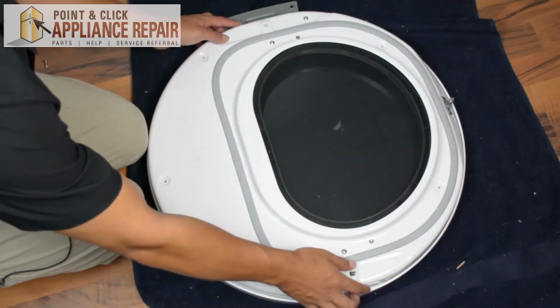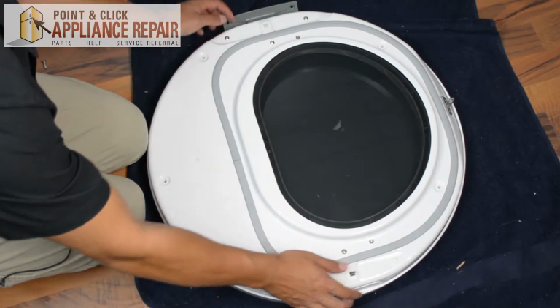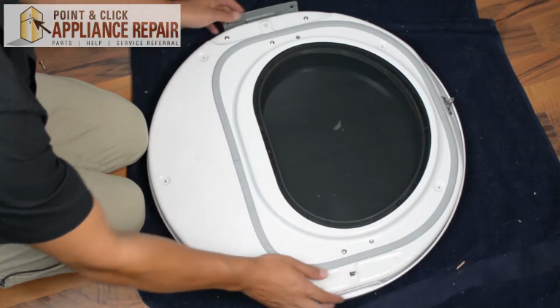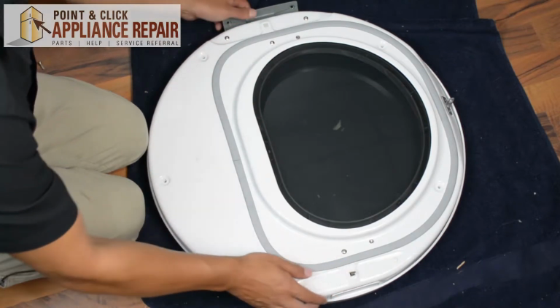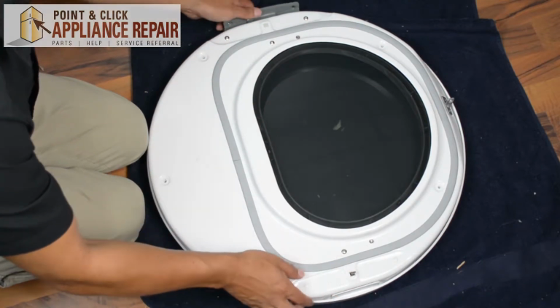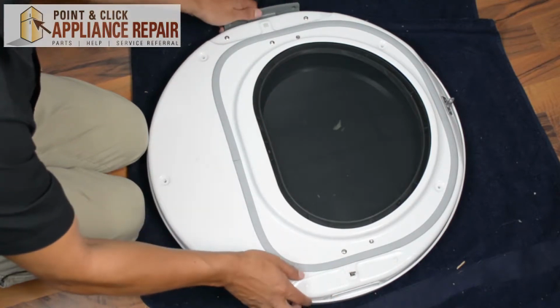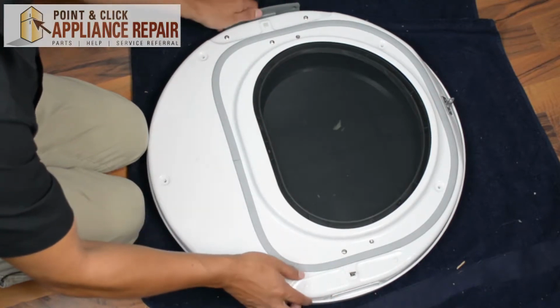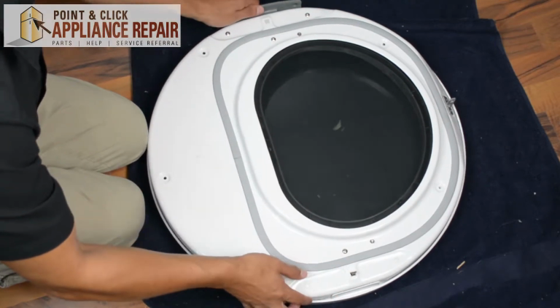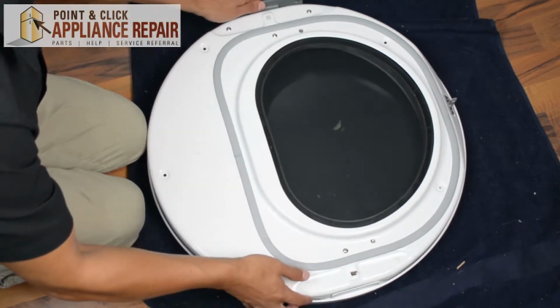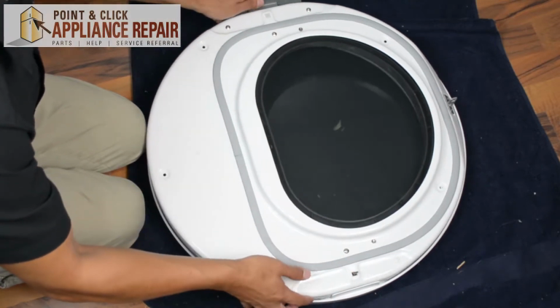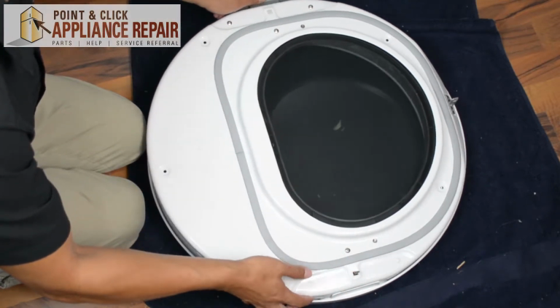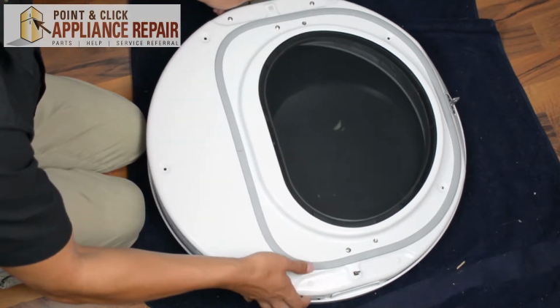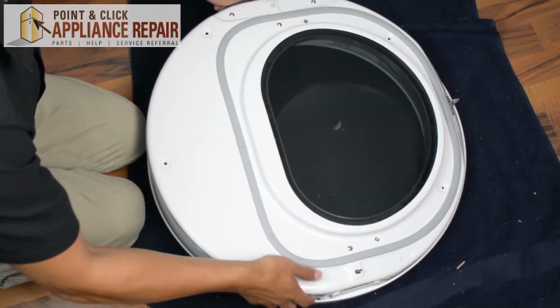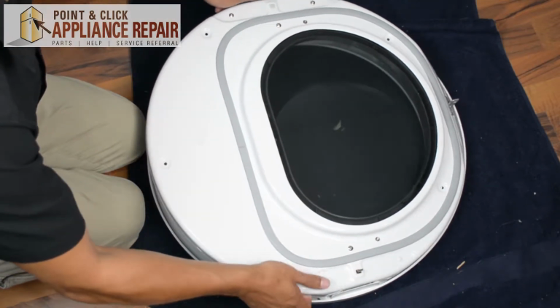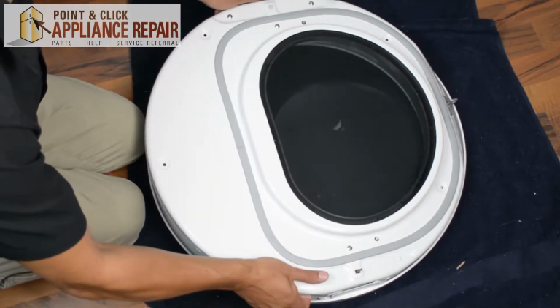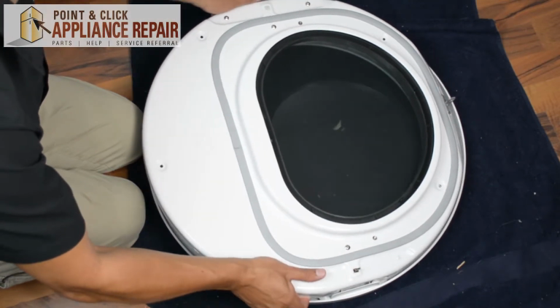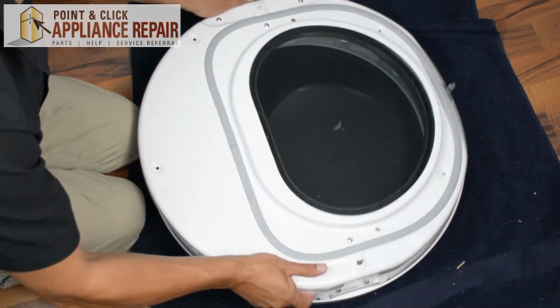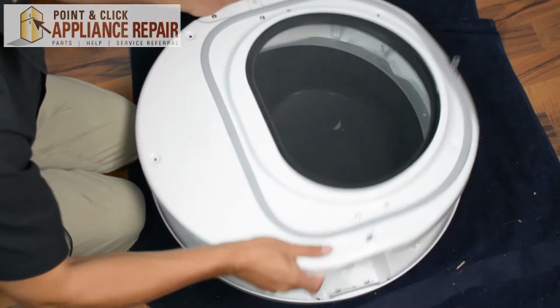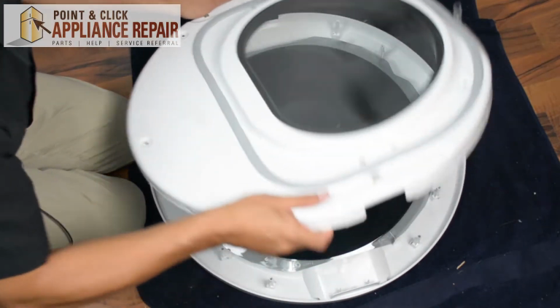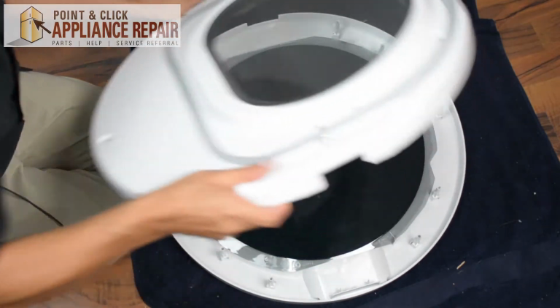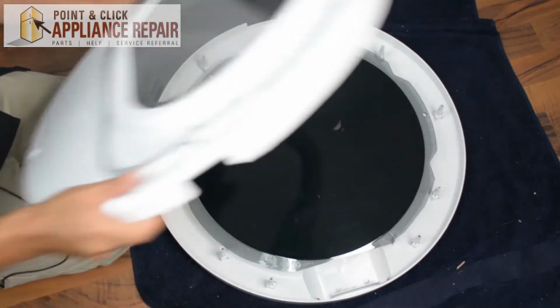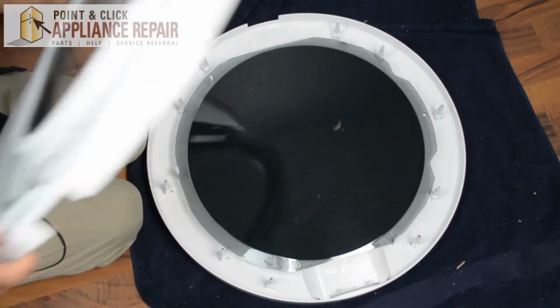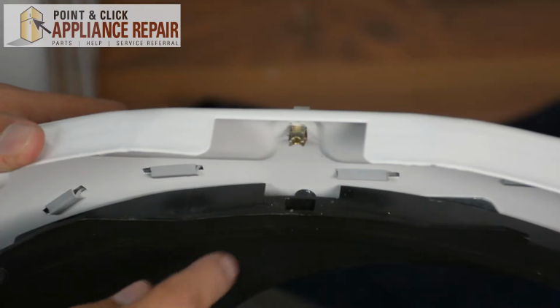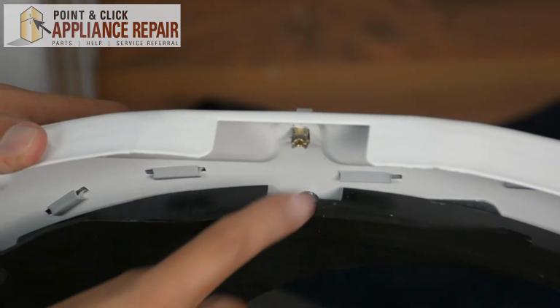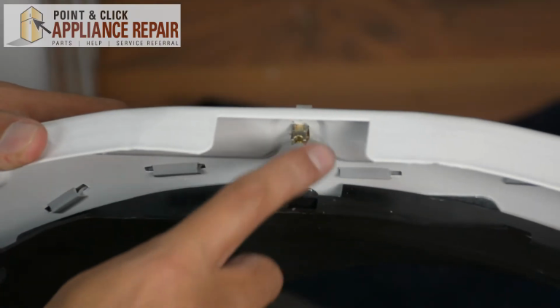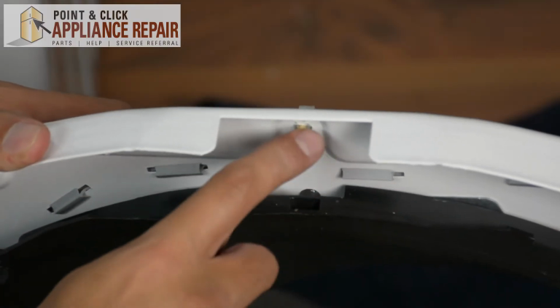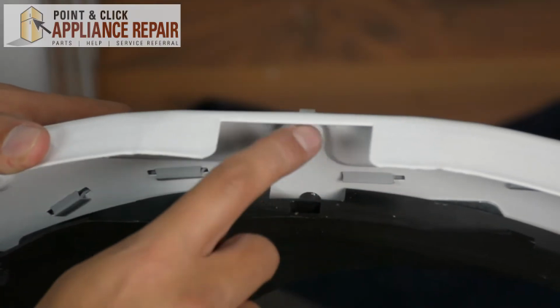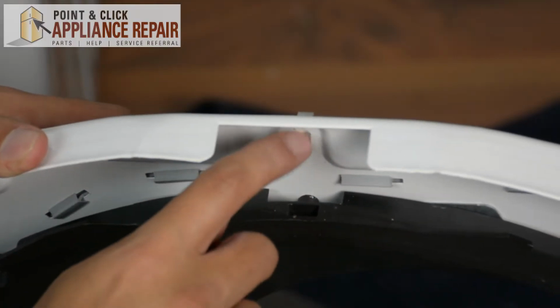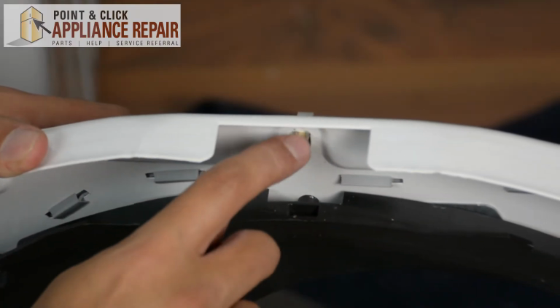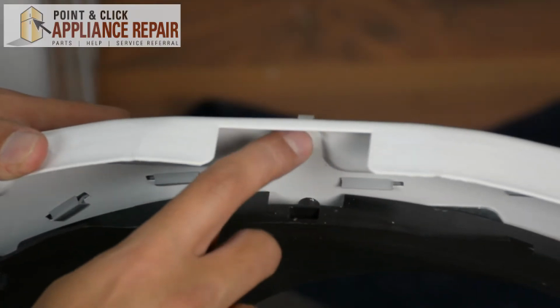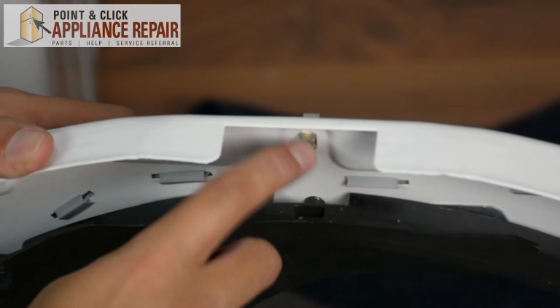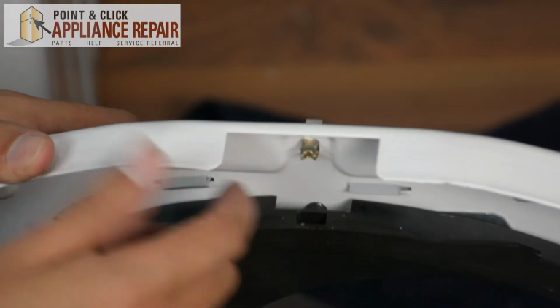Now that we've got the screws out we can separate the two door halves. So here's our door strike on this side.